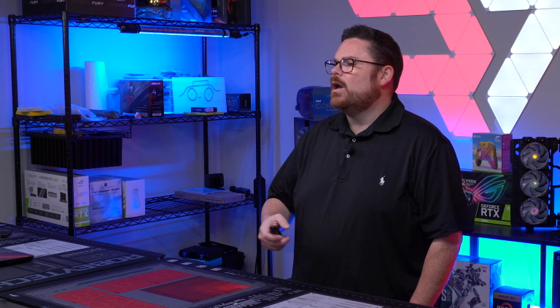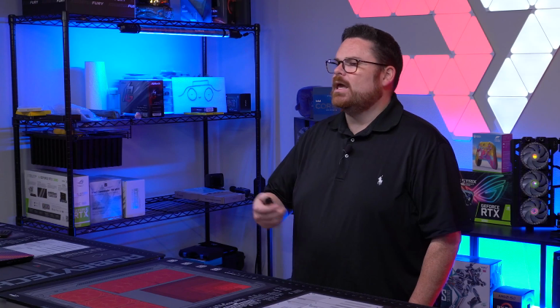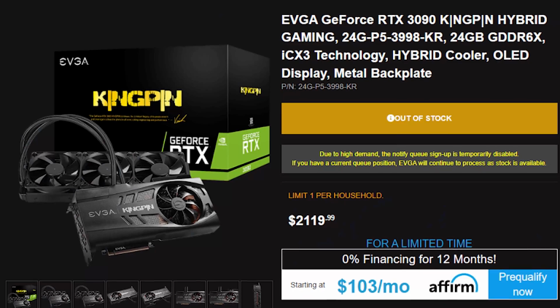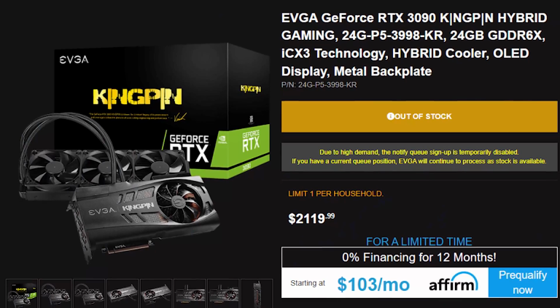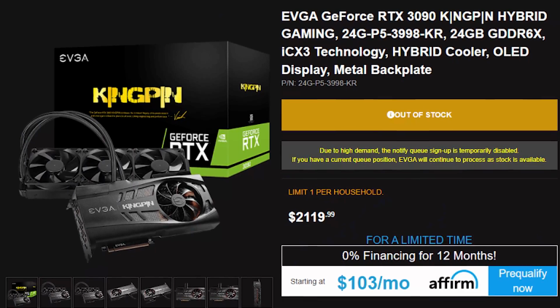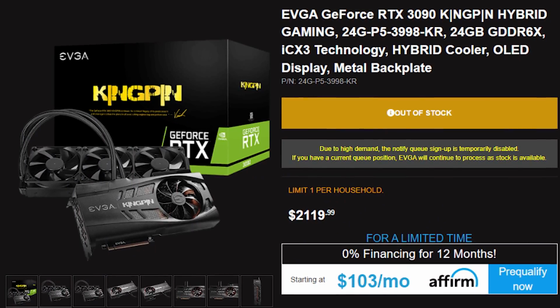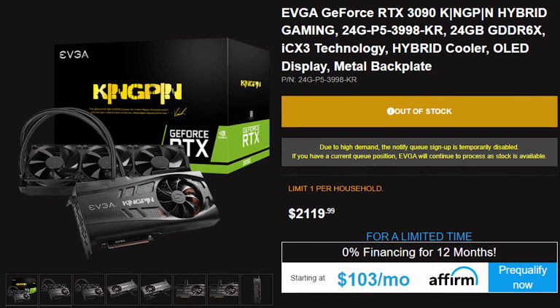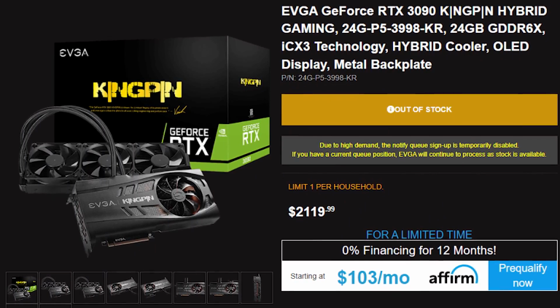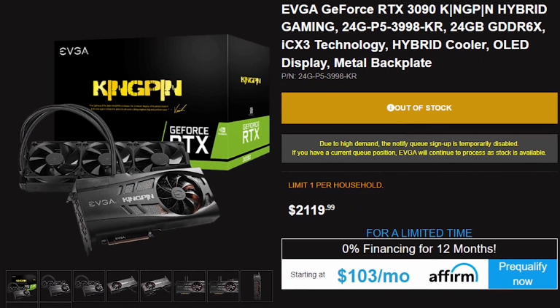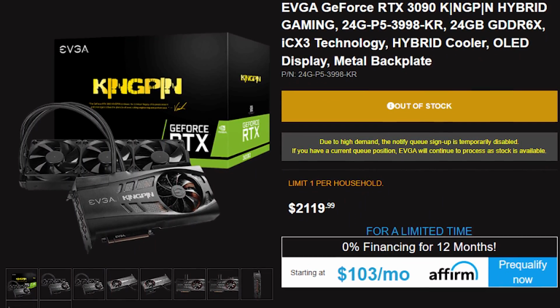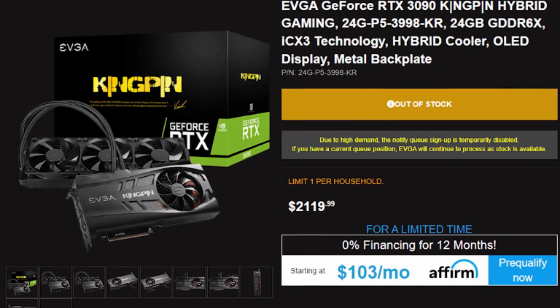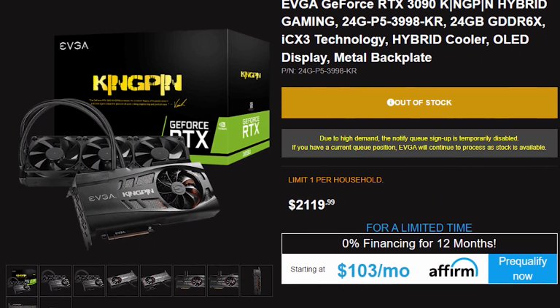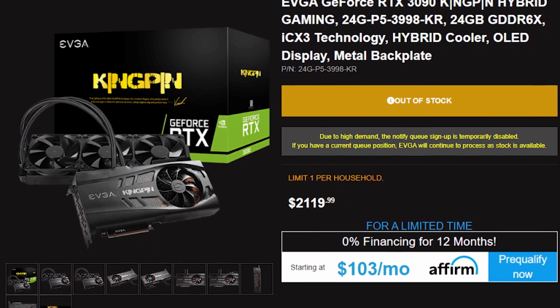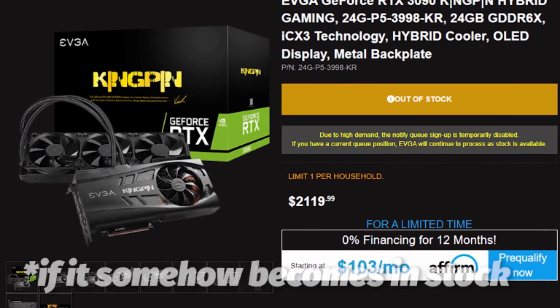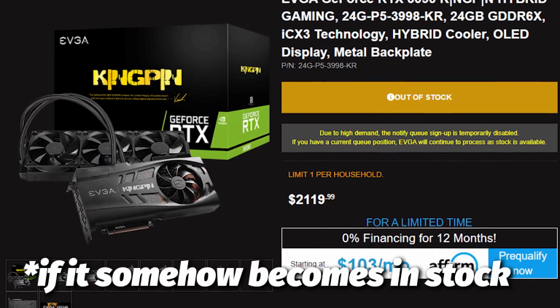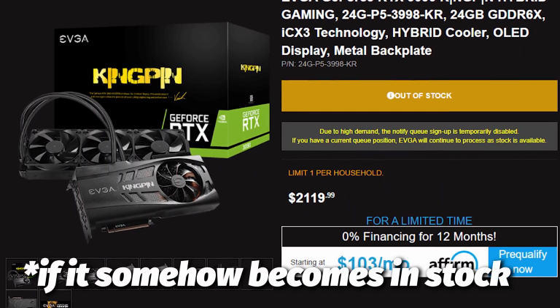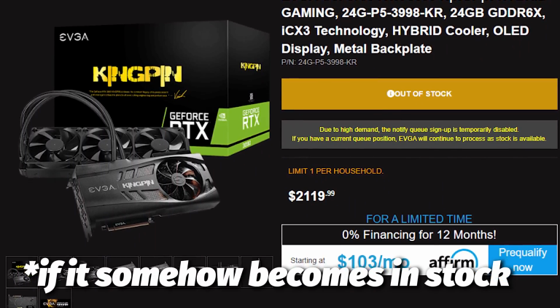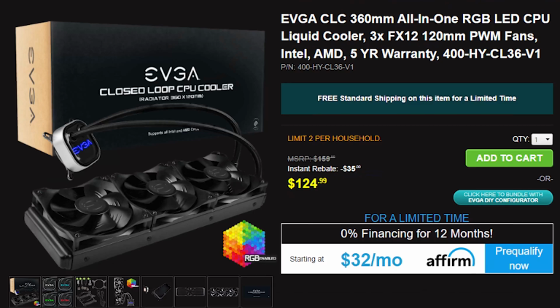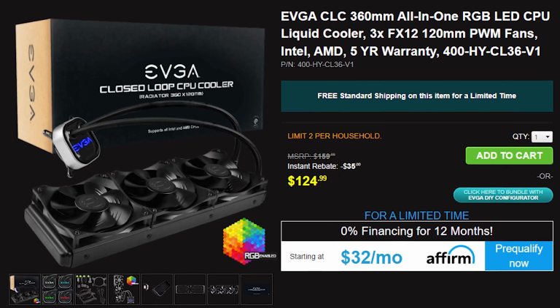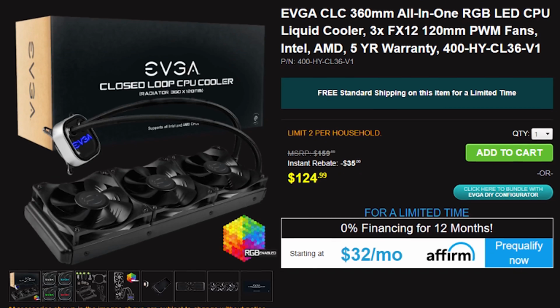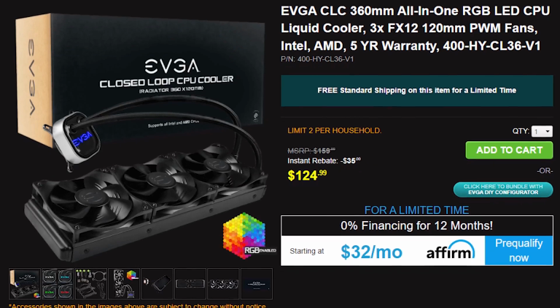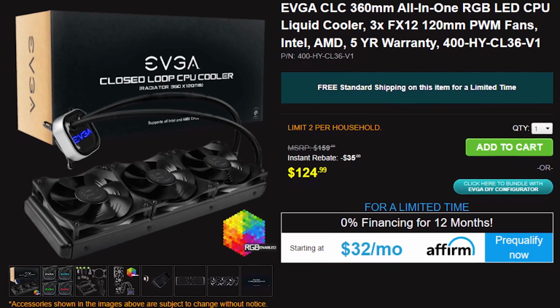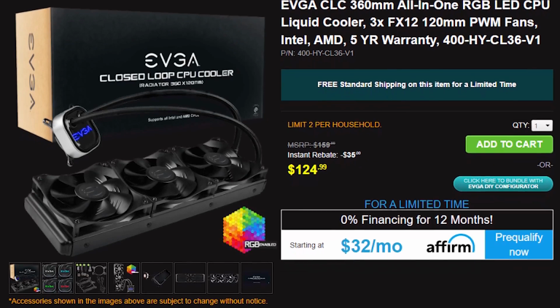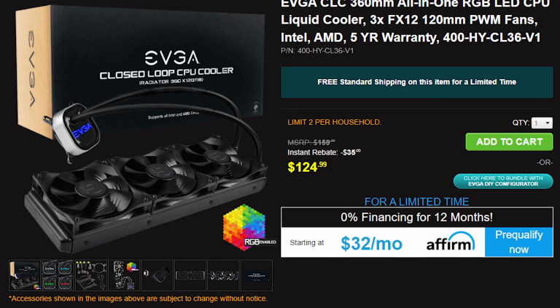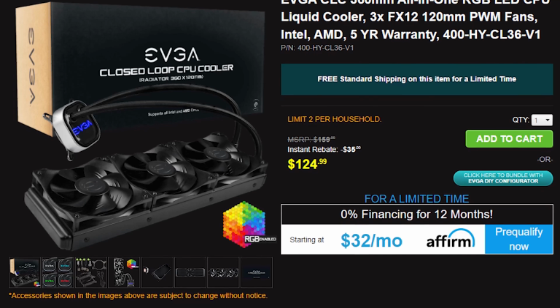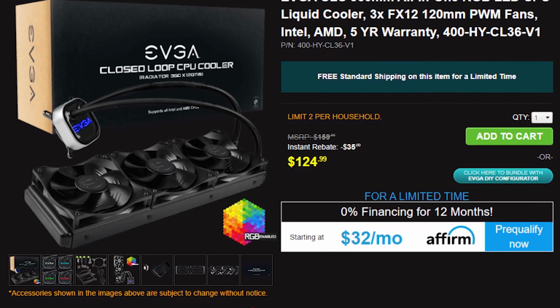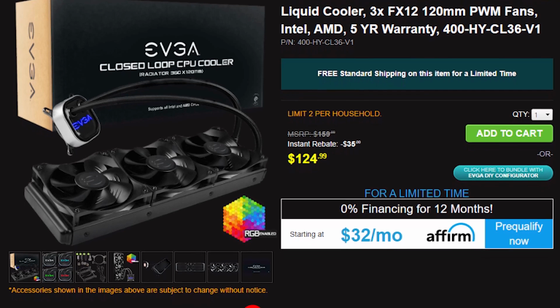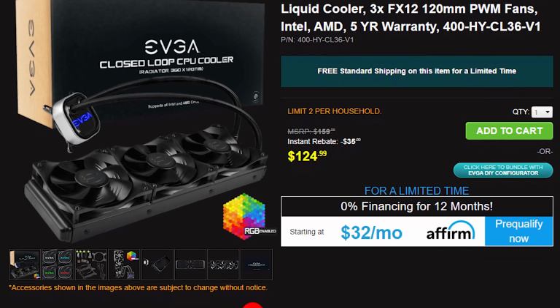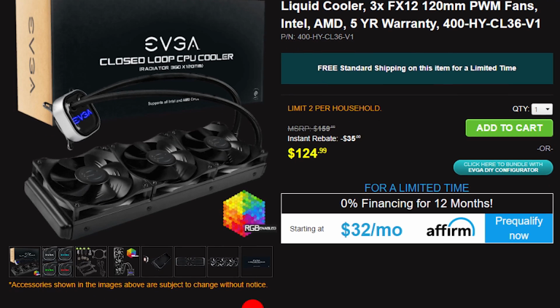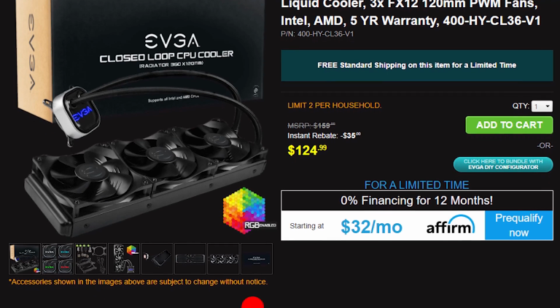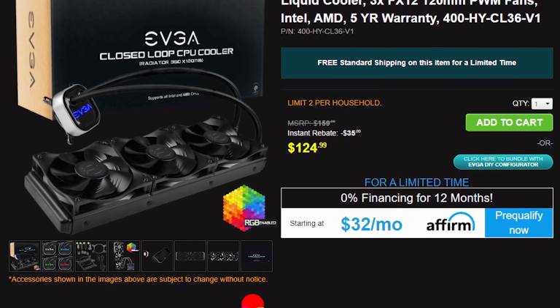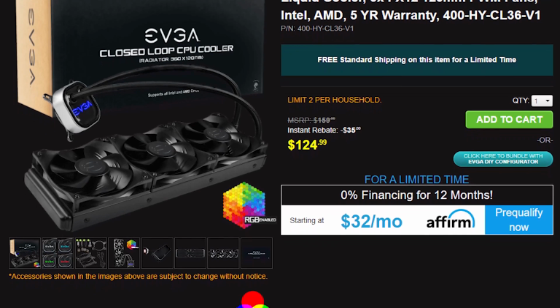I mean, a Kingpin EVGA 3090 signed by Jacob? Yep. An EVGA 360 CLC cooler? You betcha.